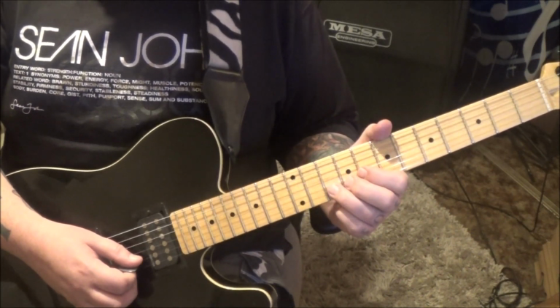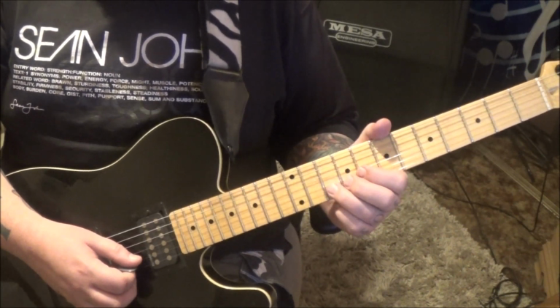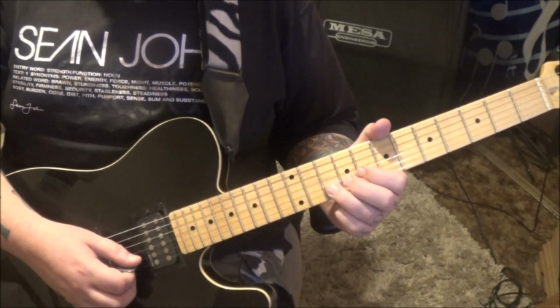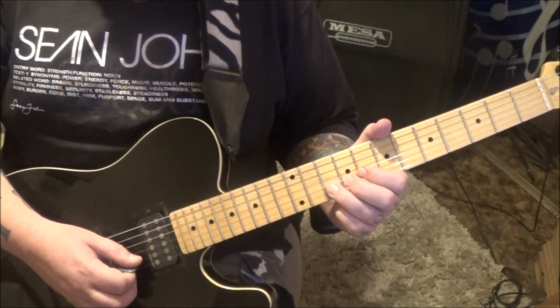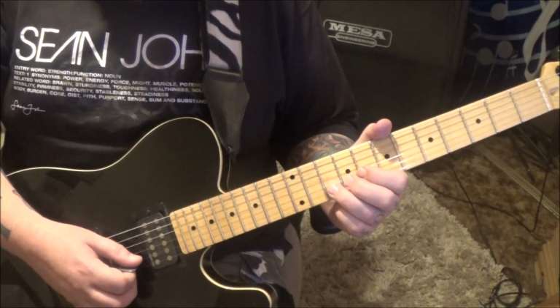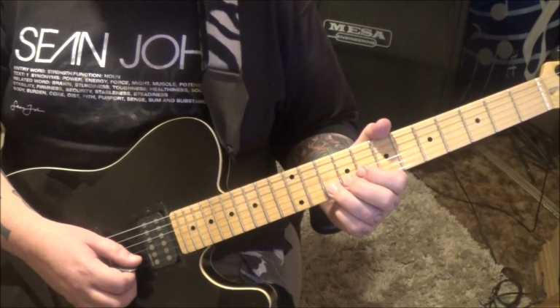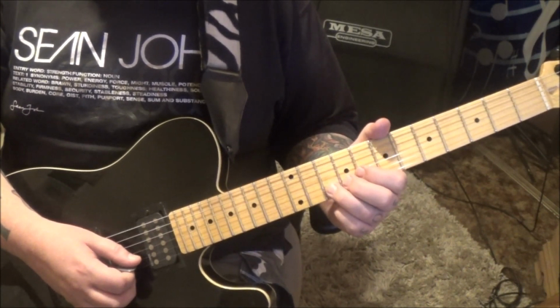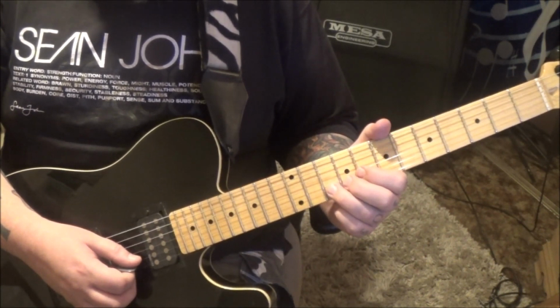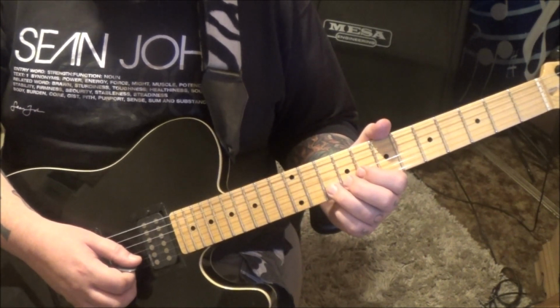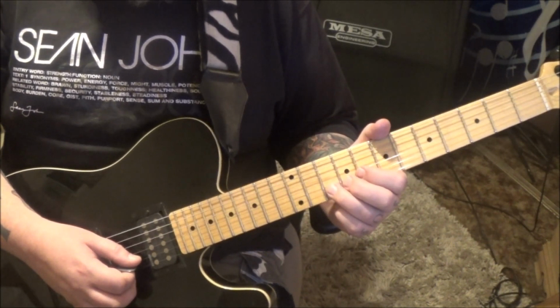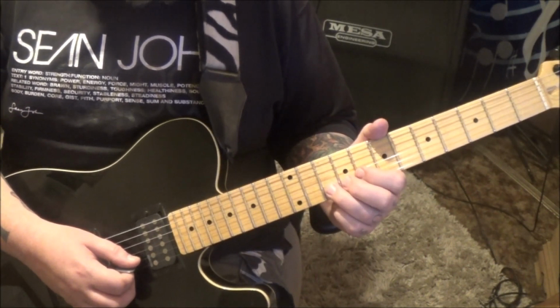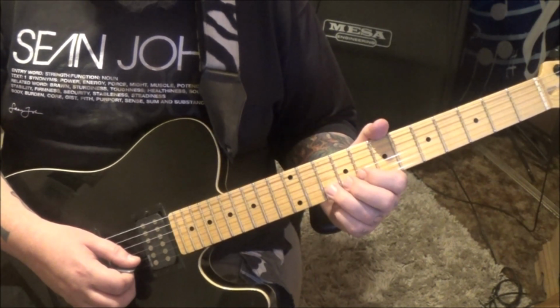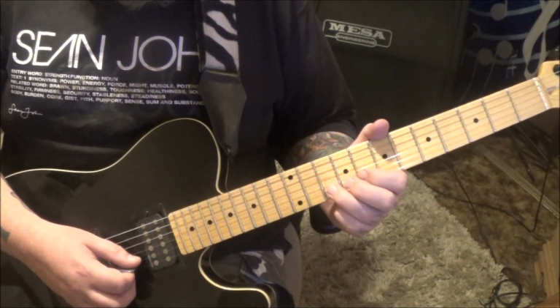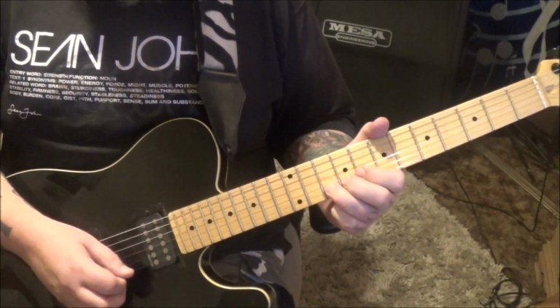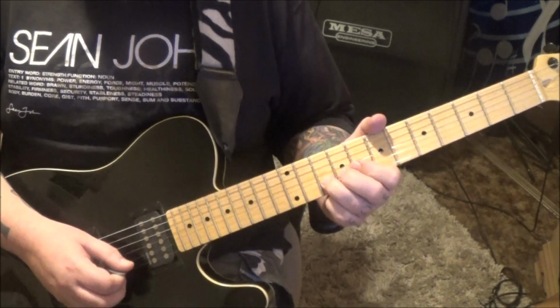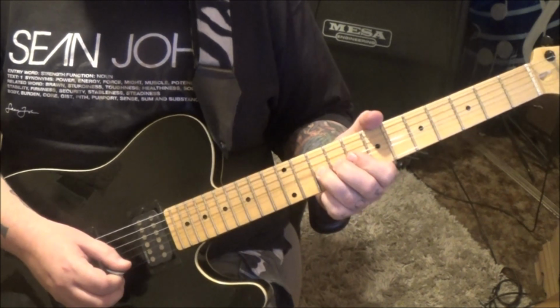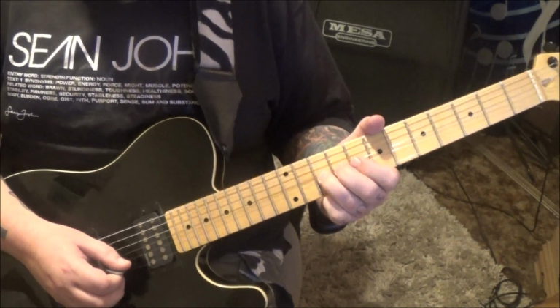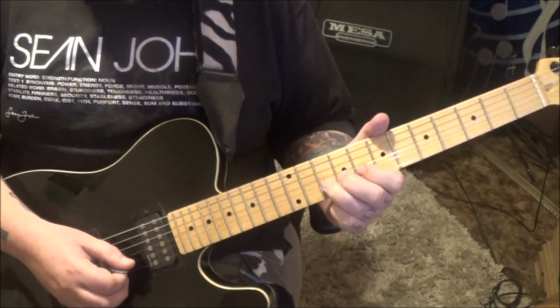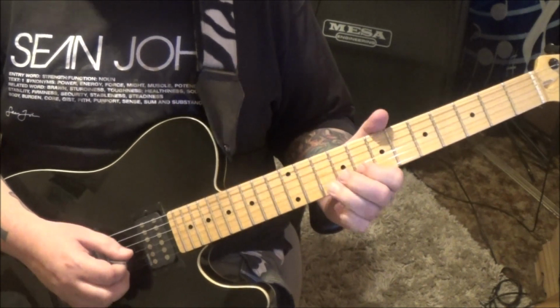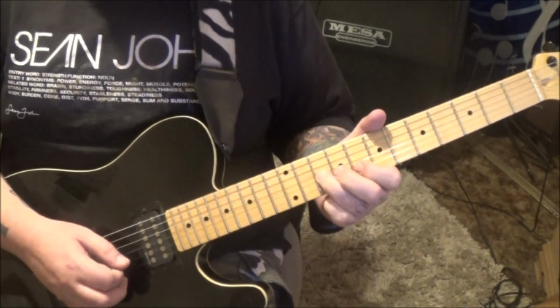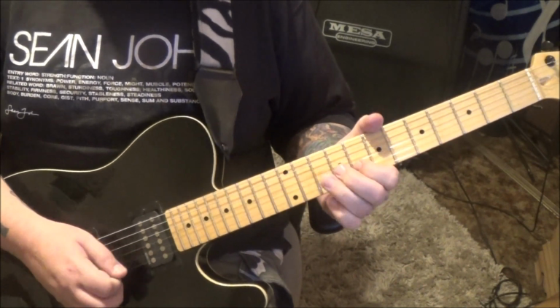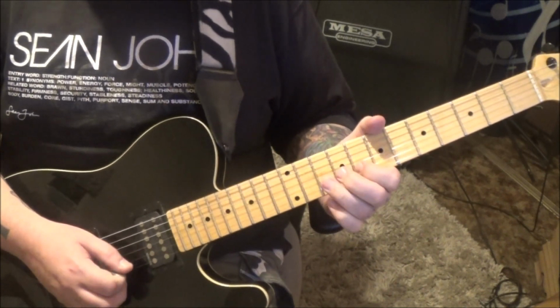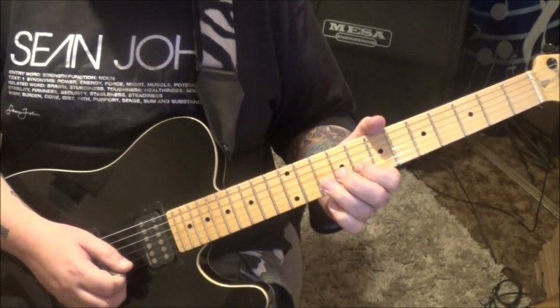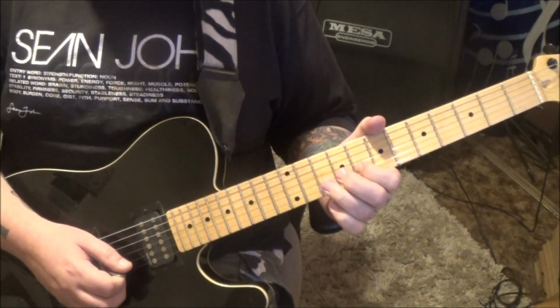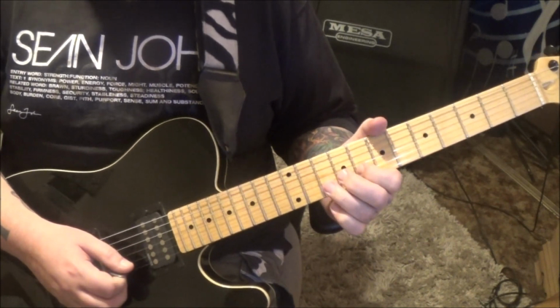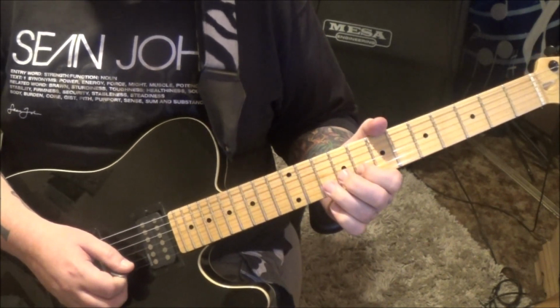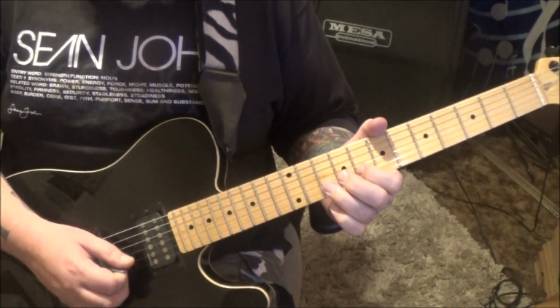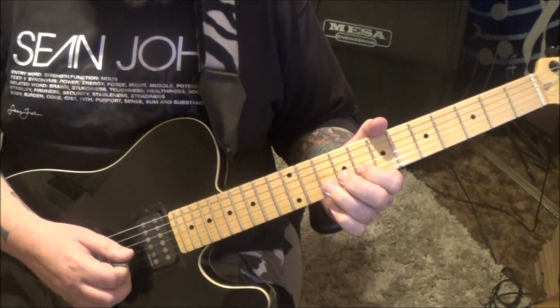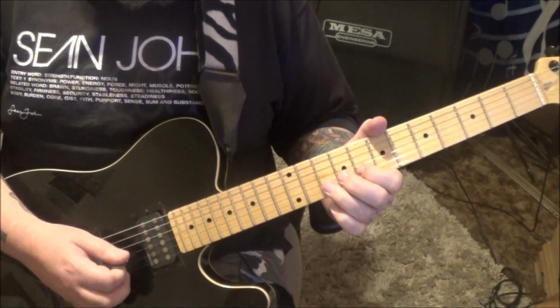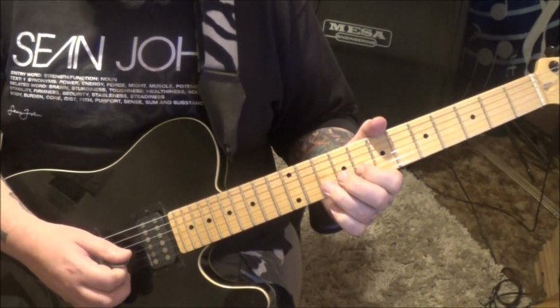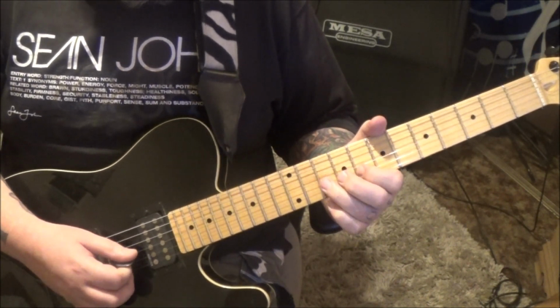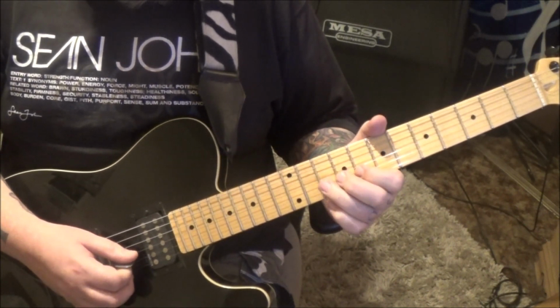Bend half step, release, pull off to 8. And then 10A, GB.